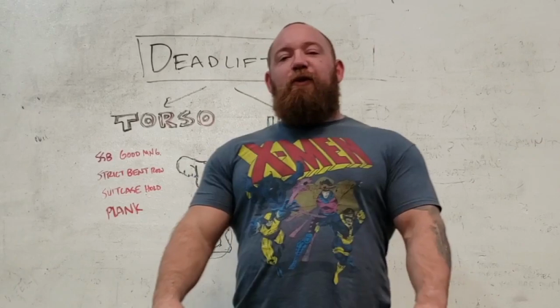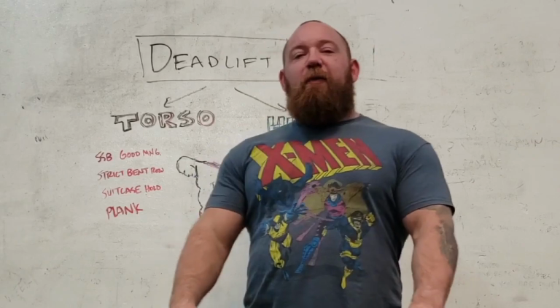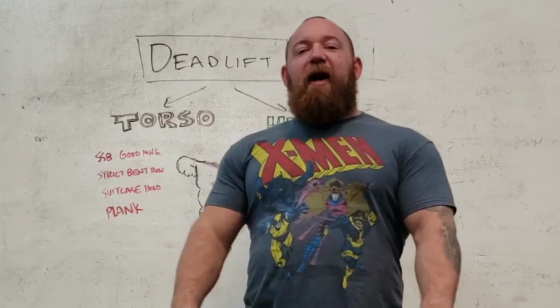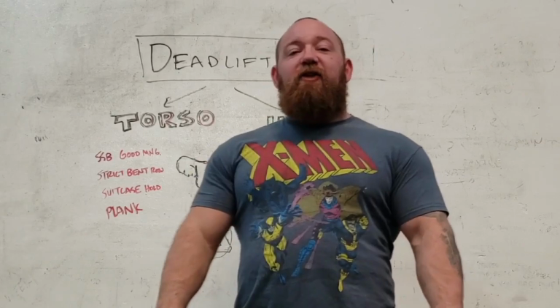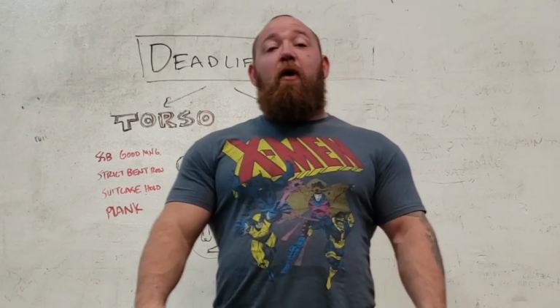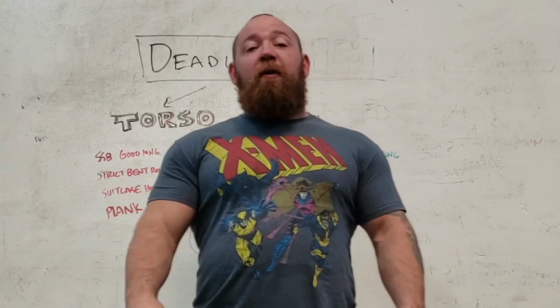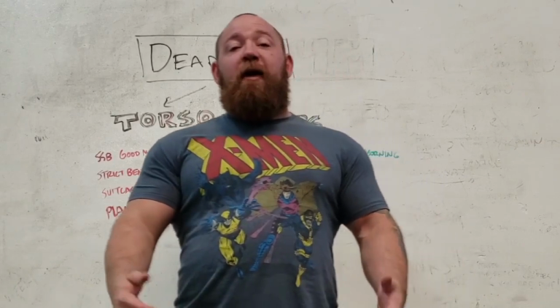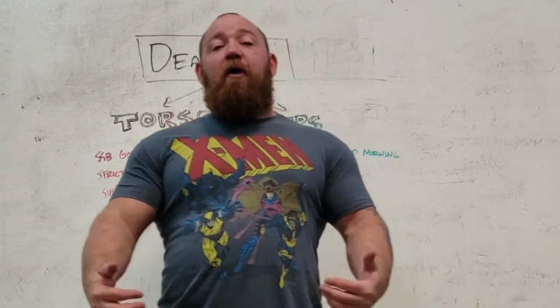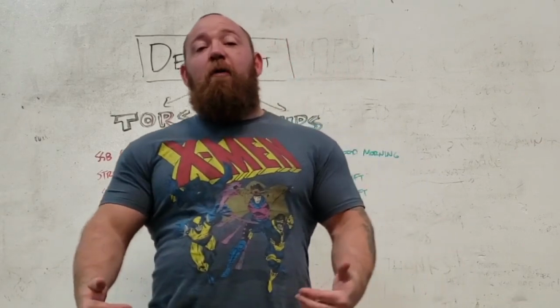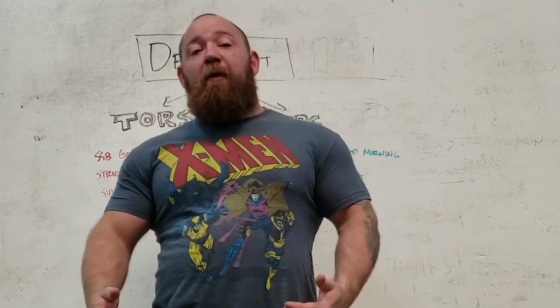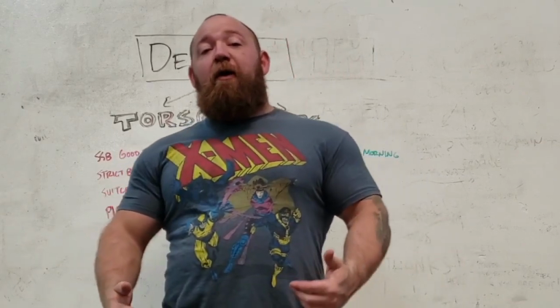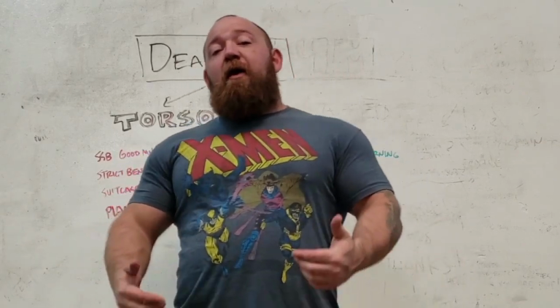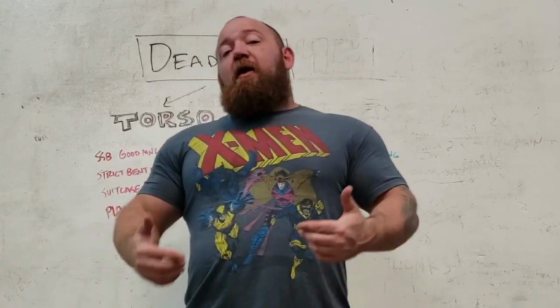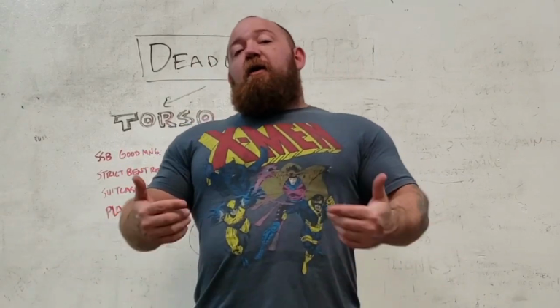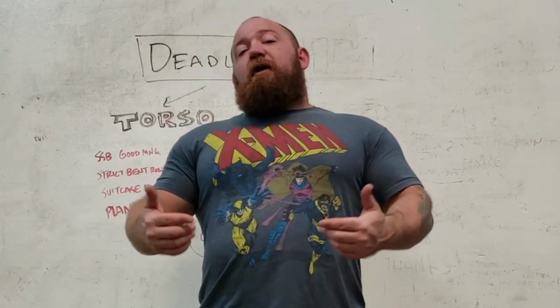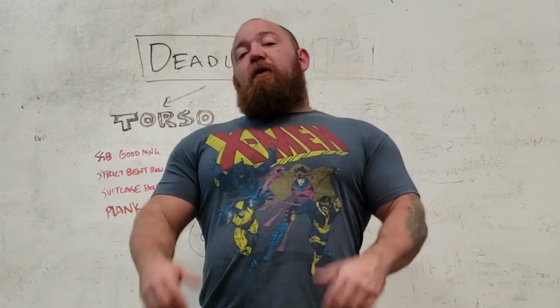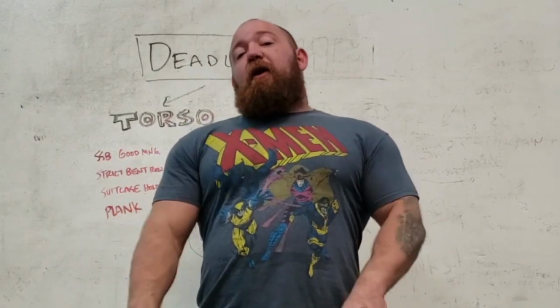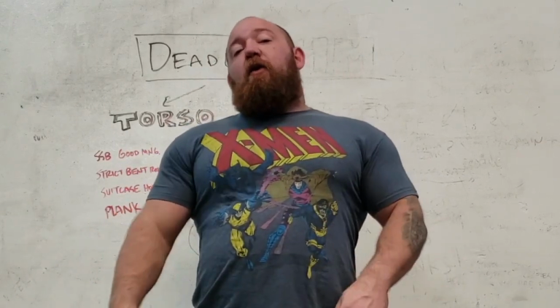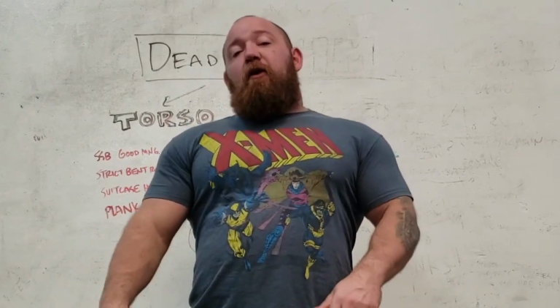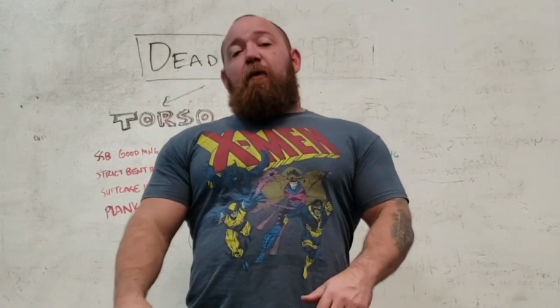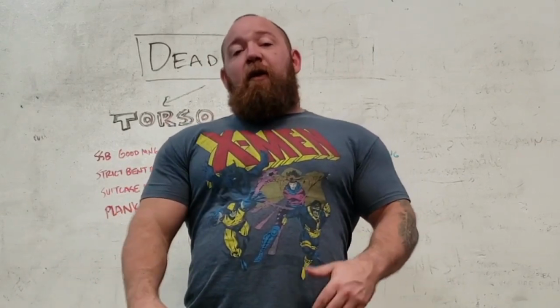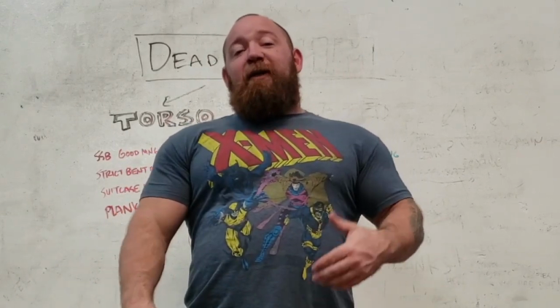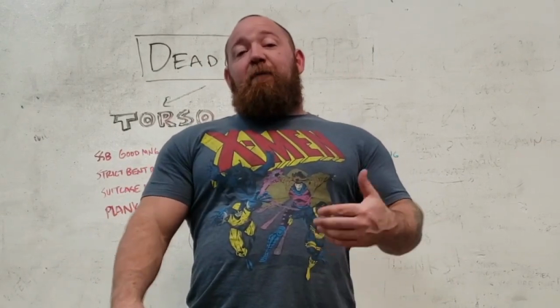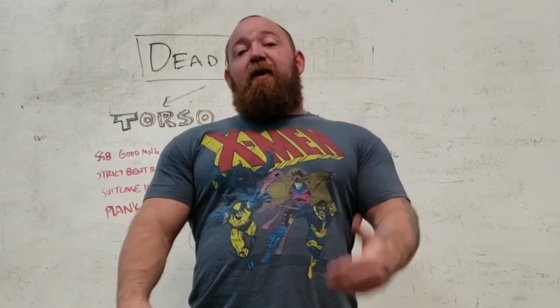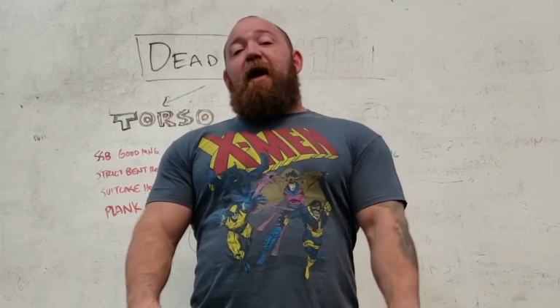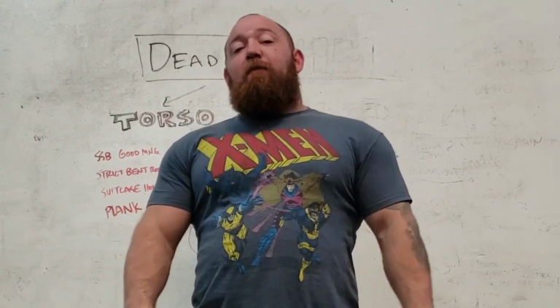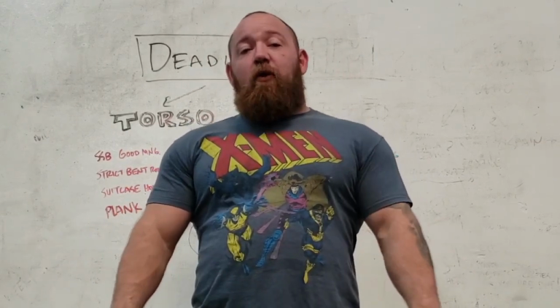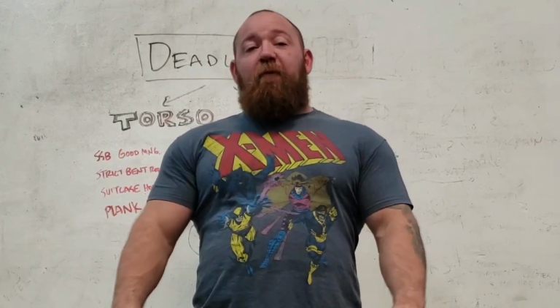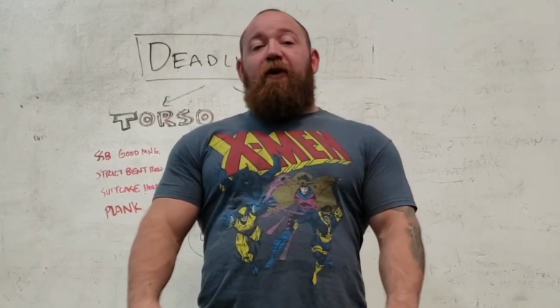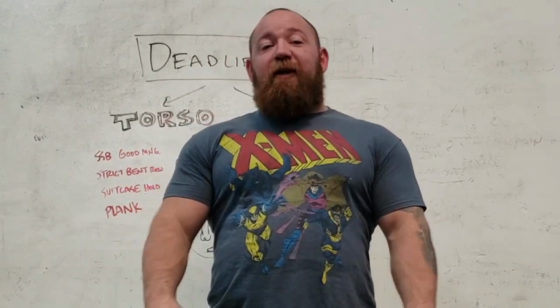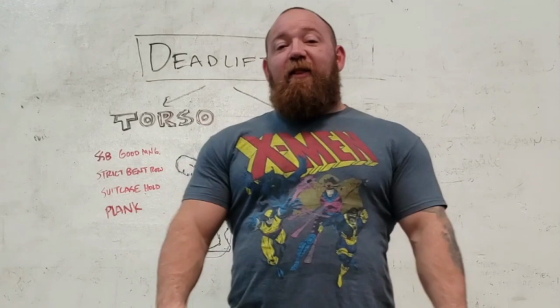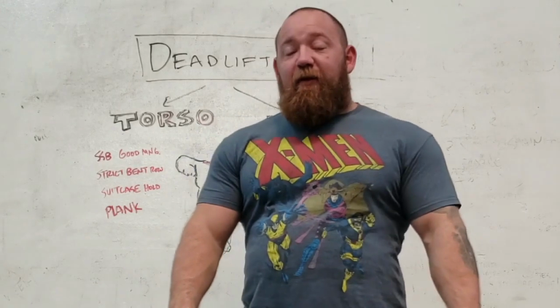What's up guys? It's Bromley at Empire Barbell. Today we're going to go a little bit more in depth into how to program for your deadlift.